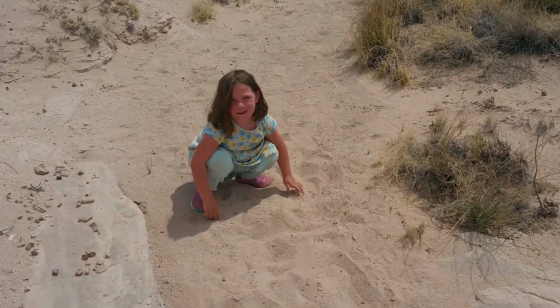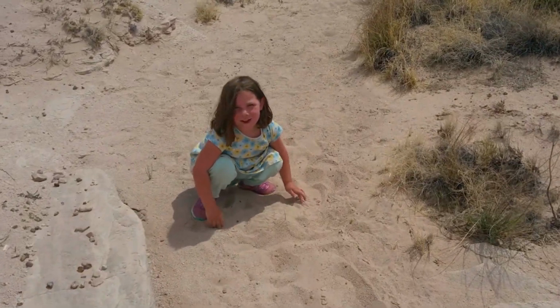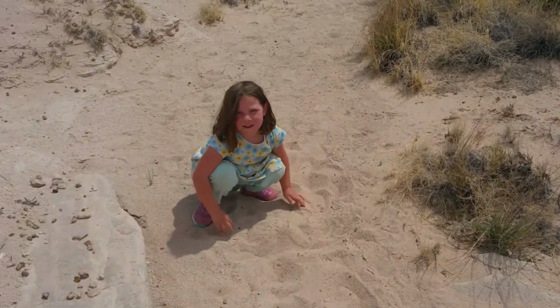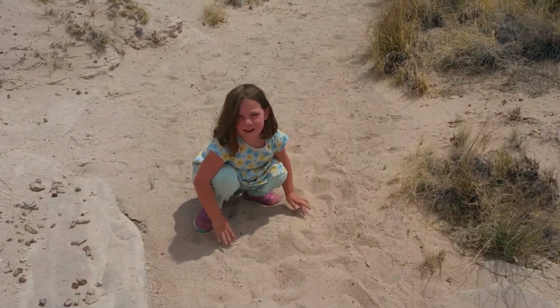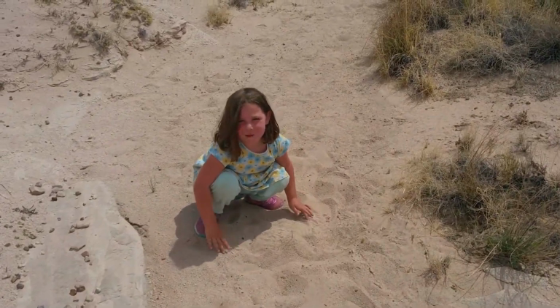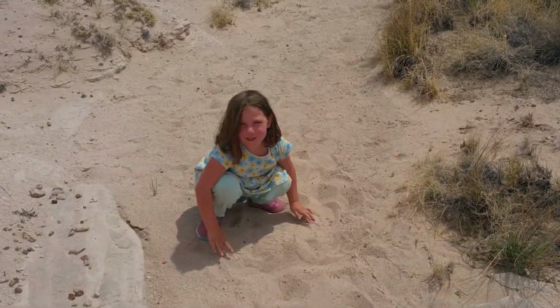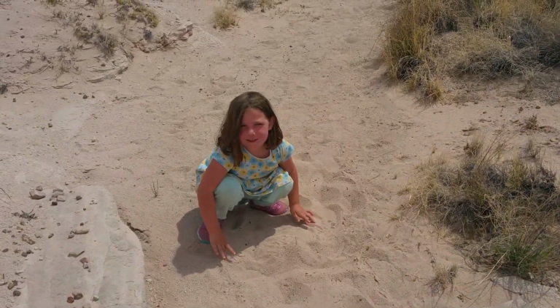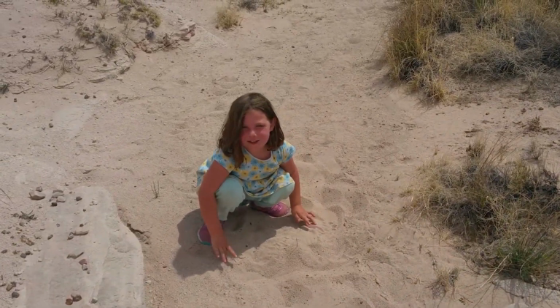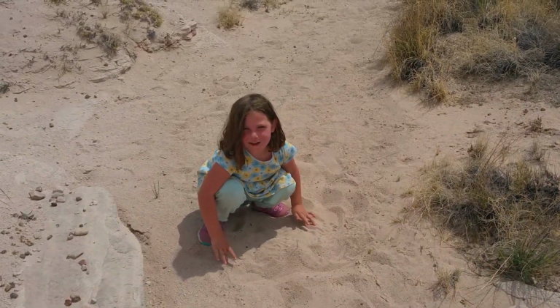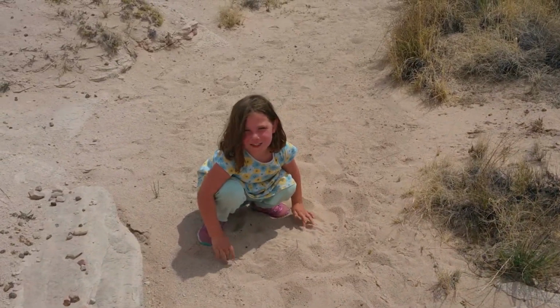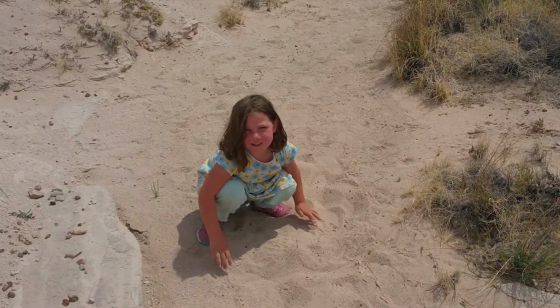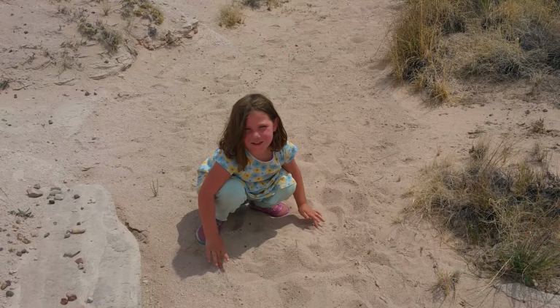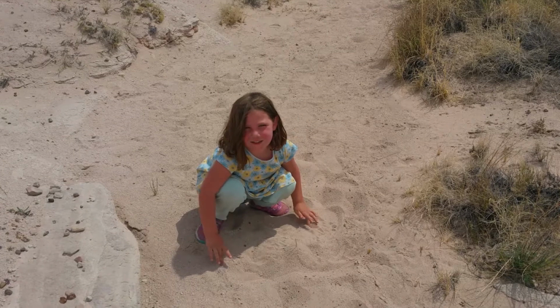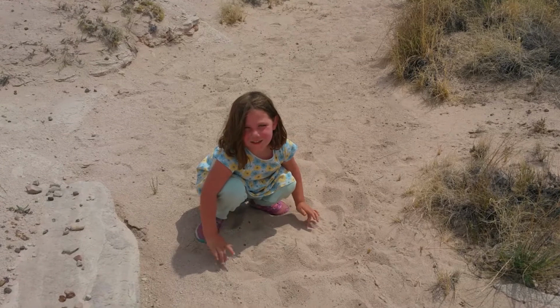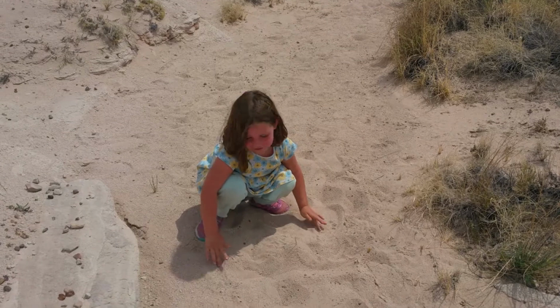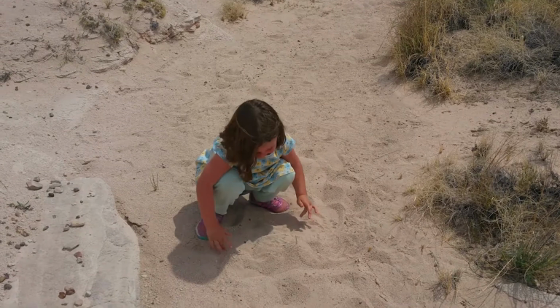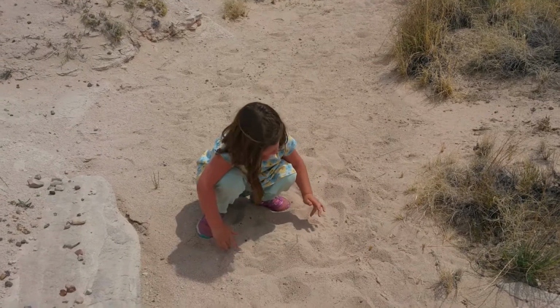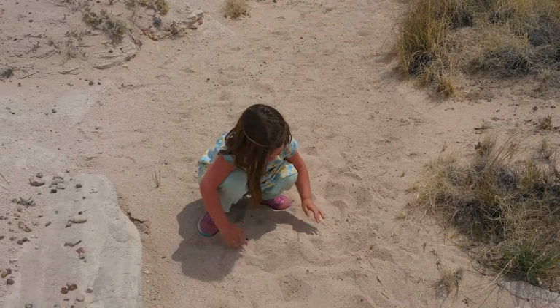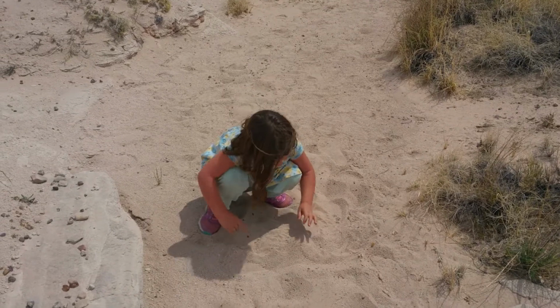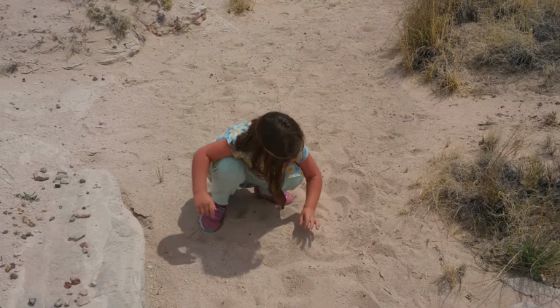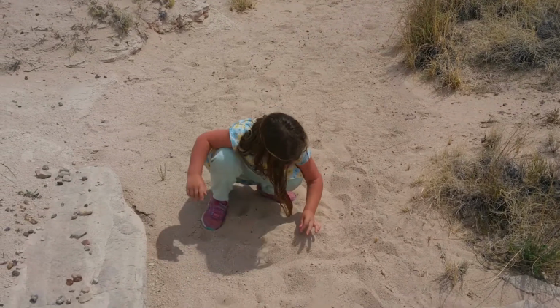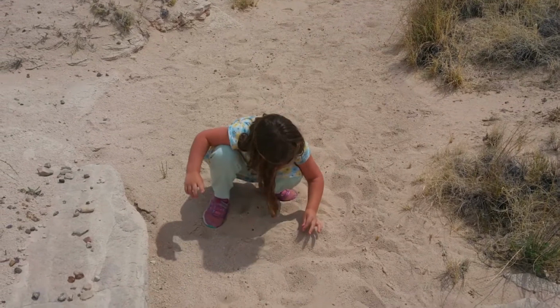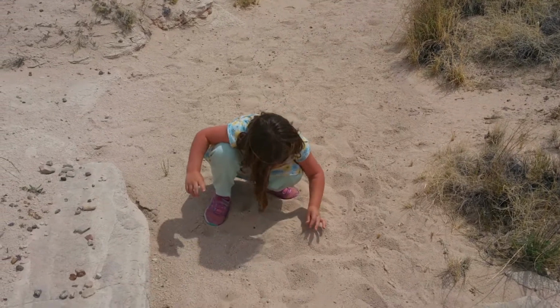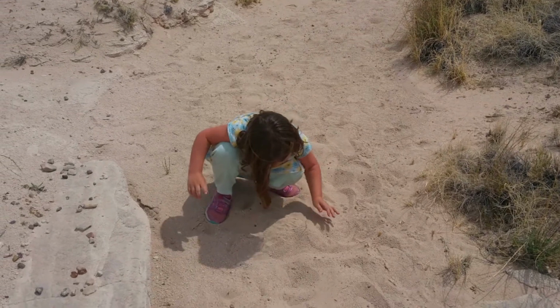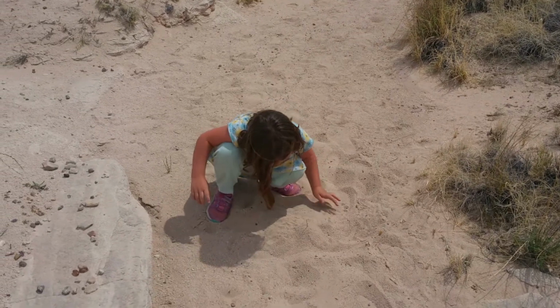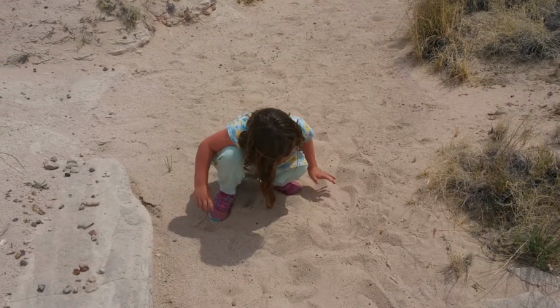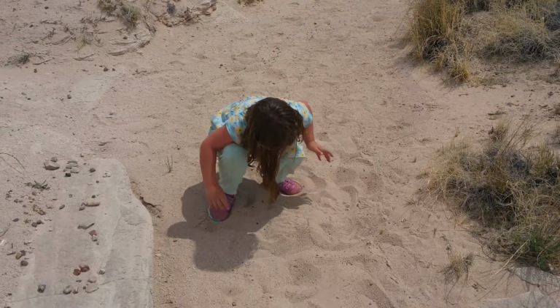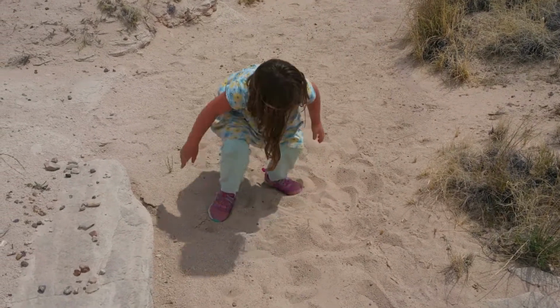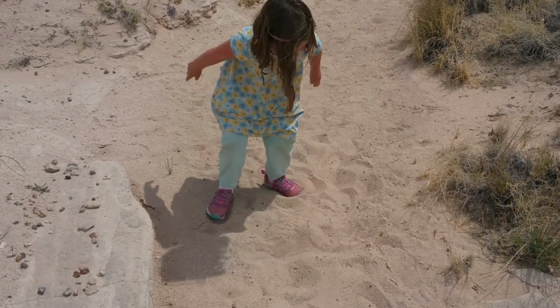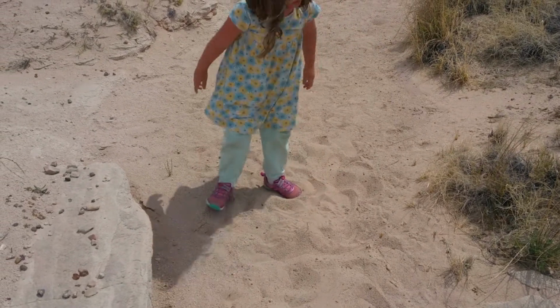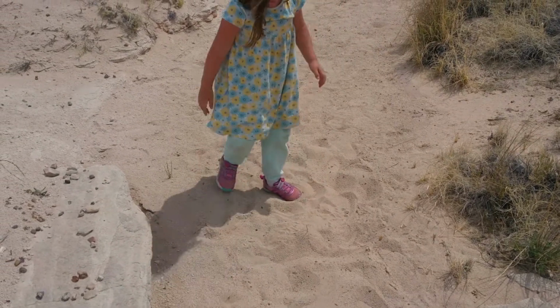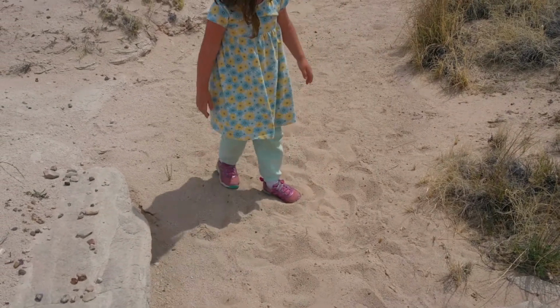I made a sandcastle! I made a sandcastle. I love it — it's even got a little flagpole.